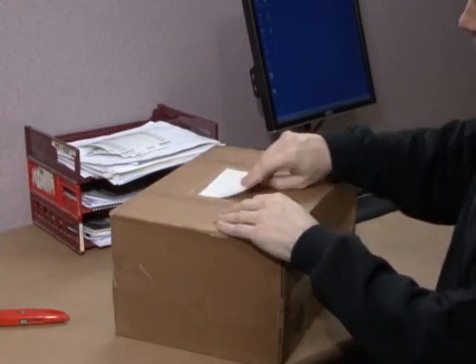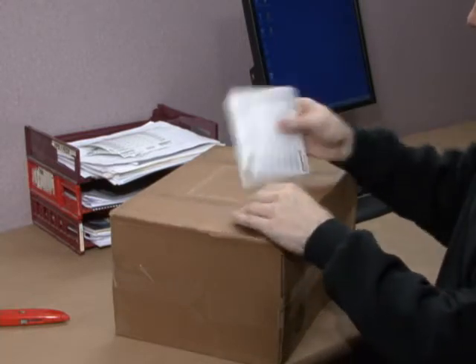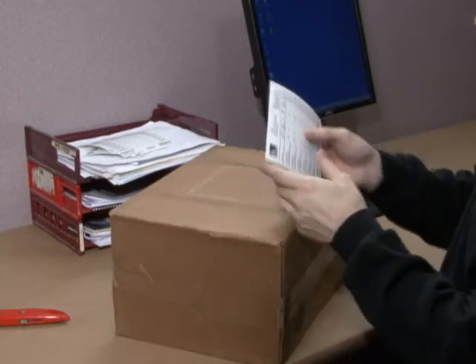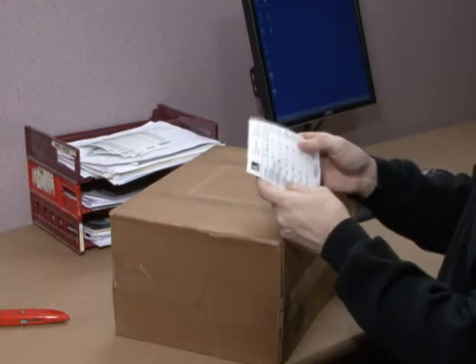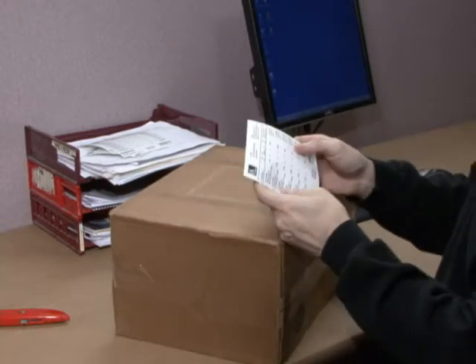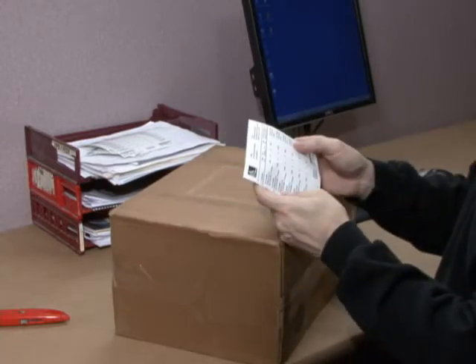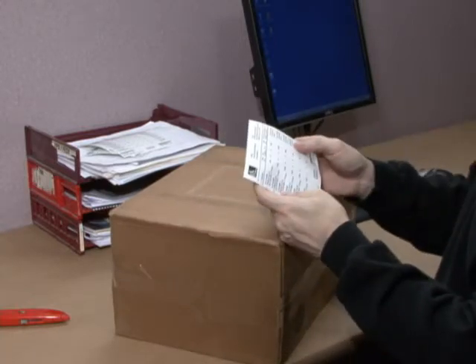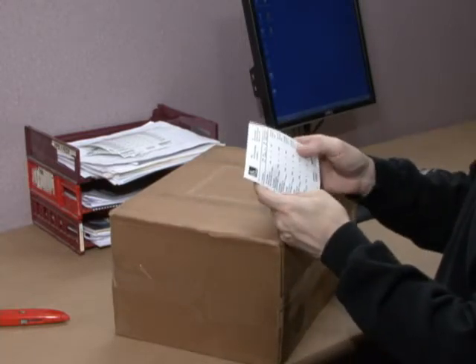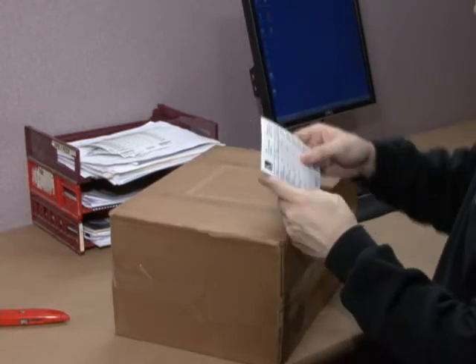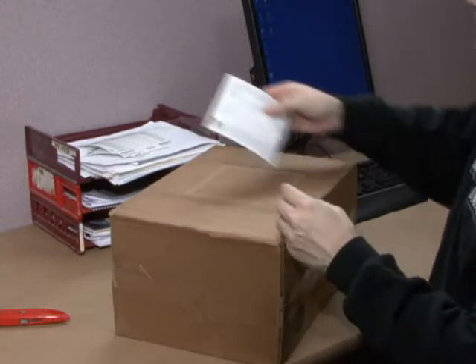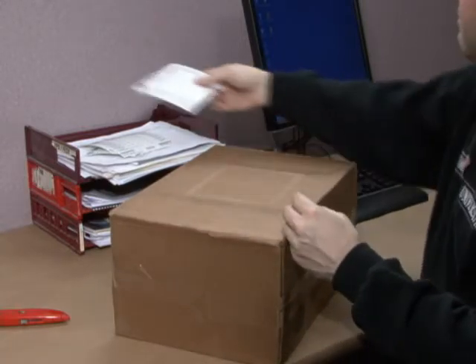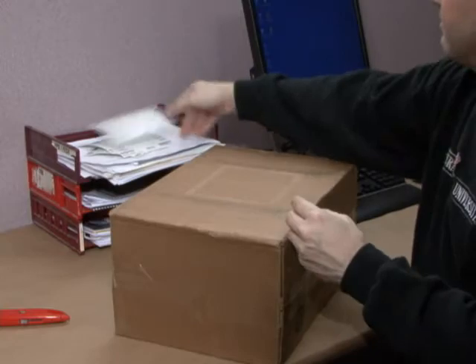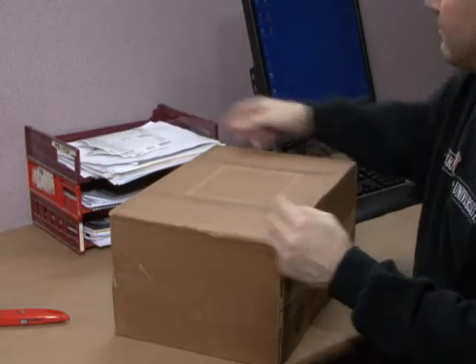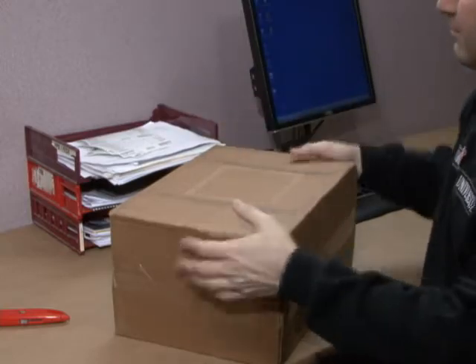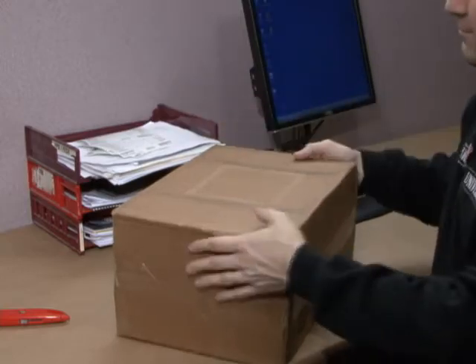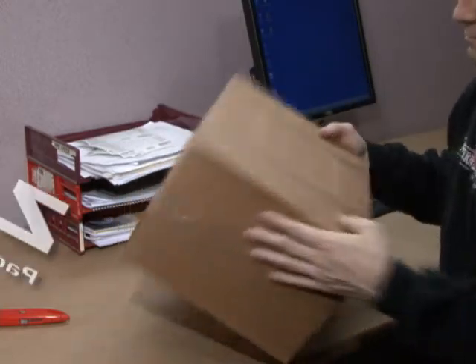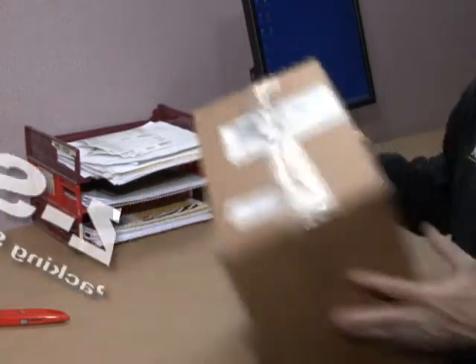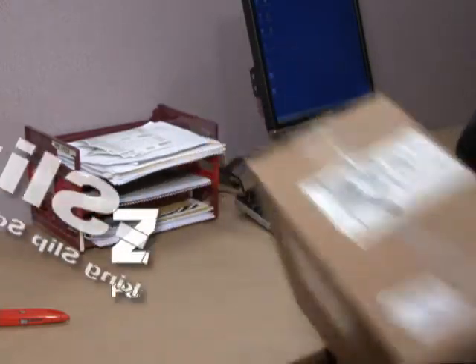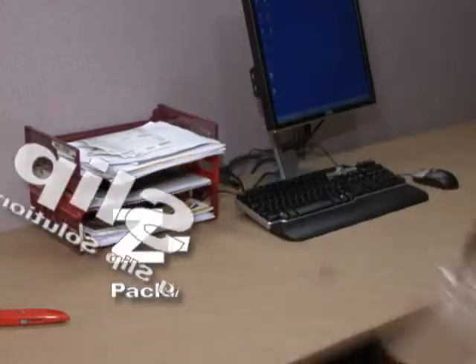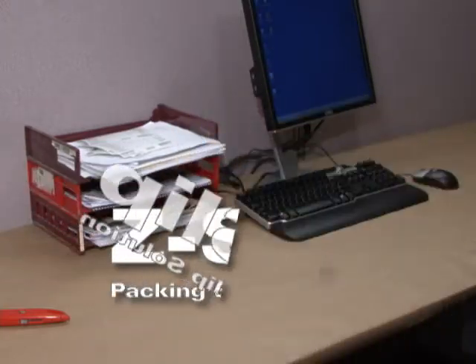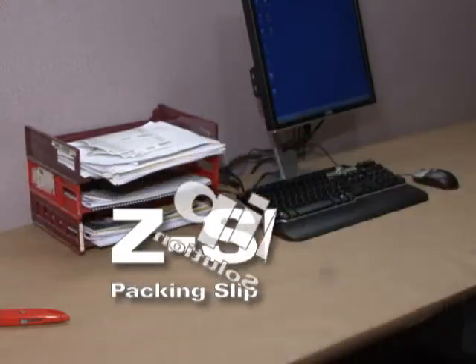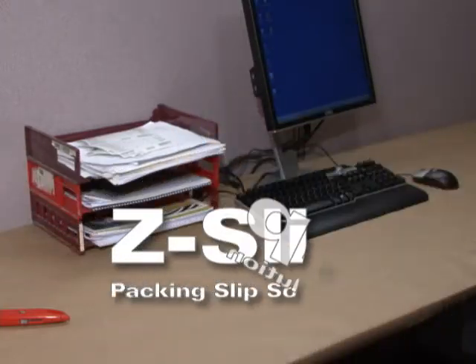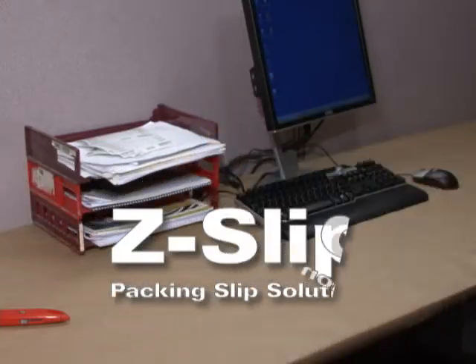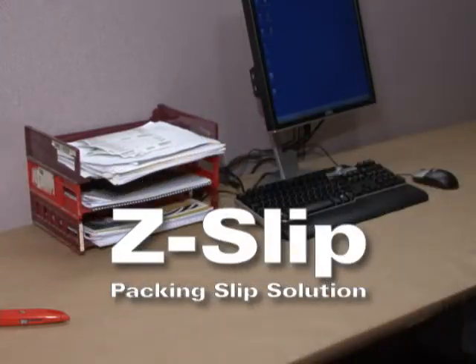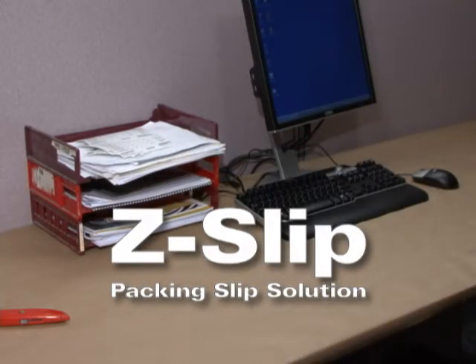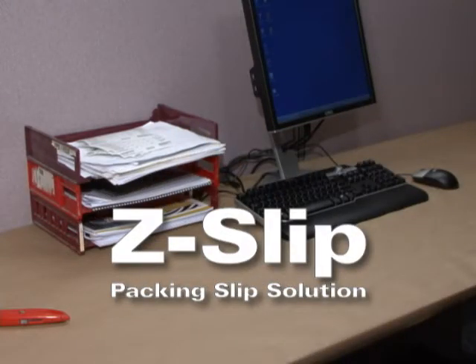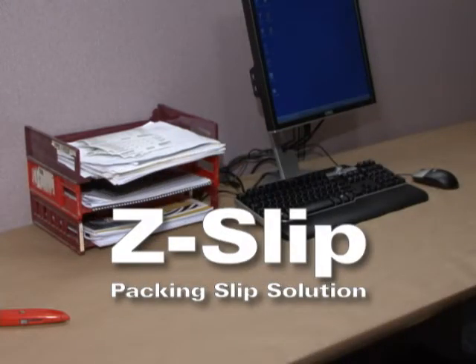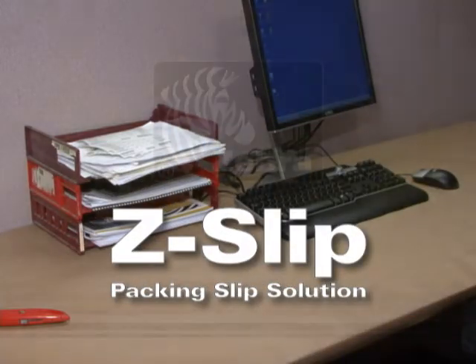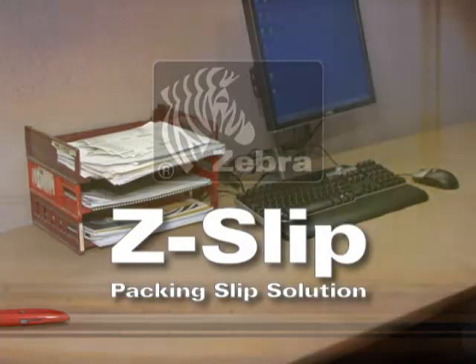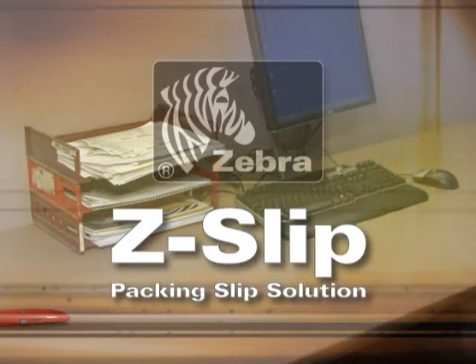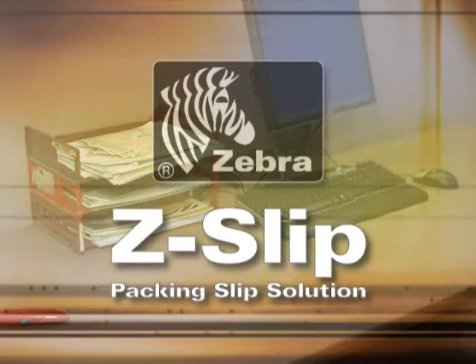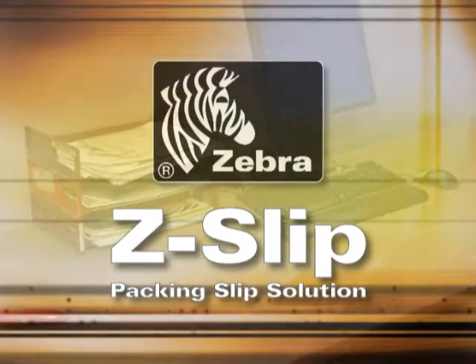Fast, easy, time-saving. You don't have to think twice to choose Zebra's all-in-one Z-slip solution.